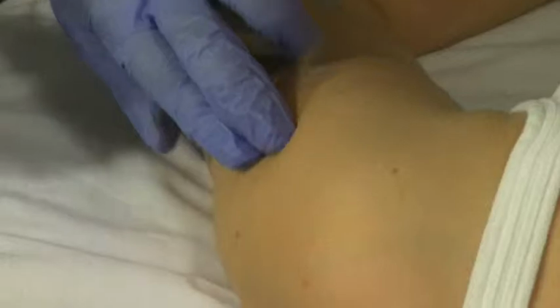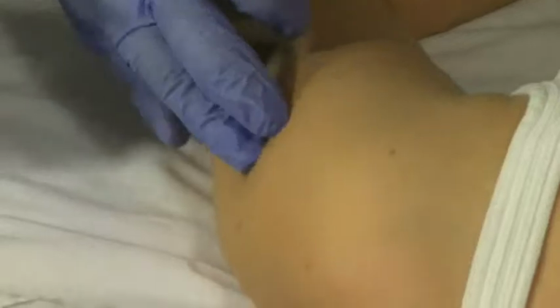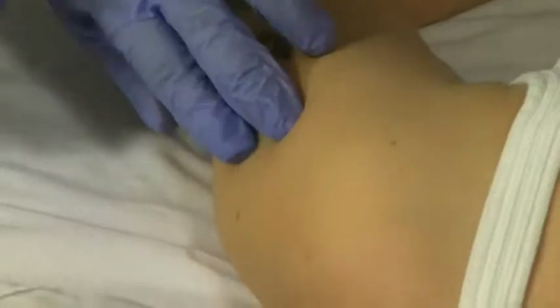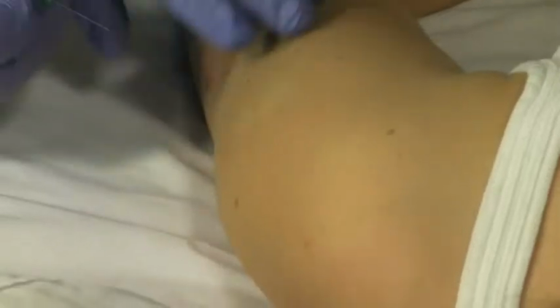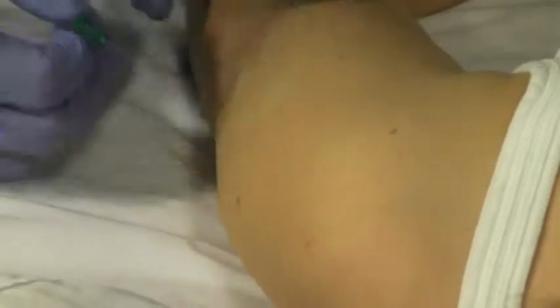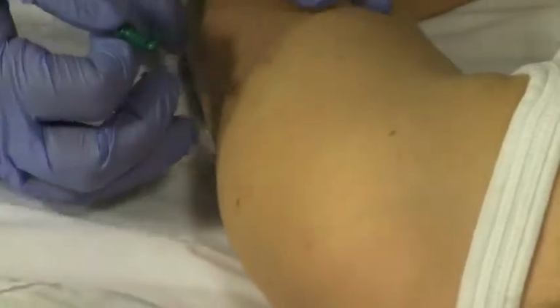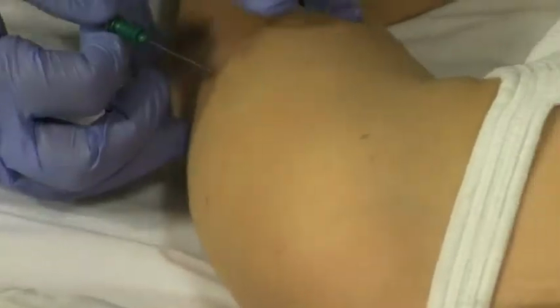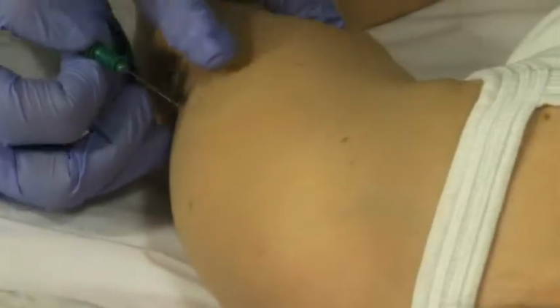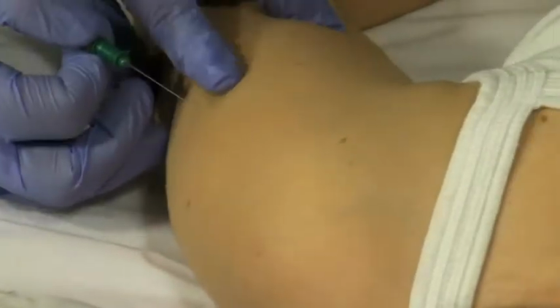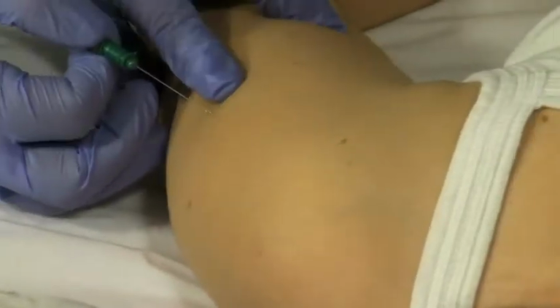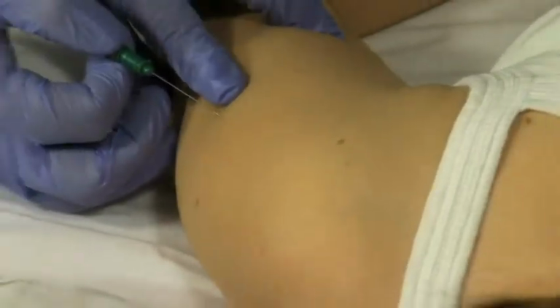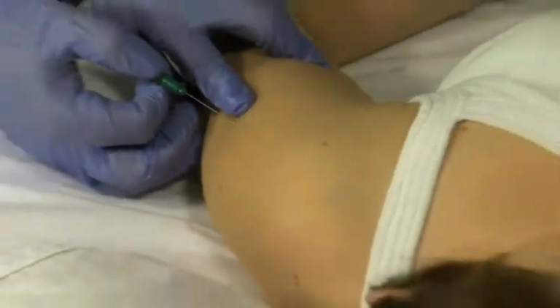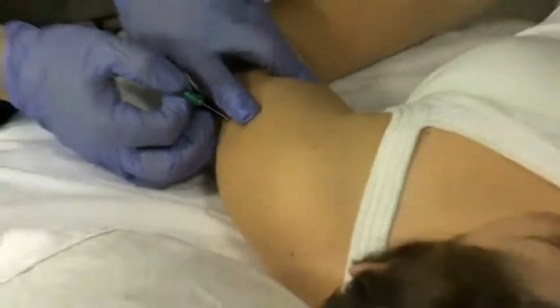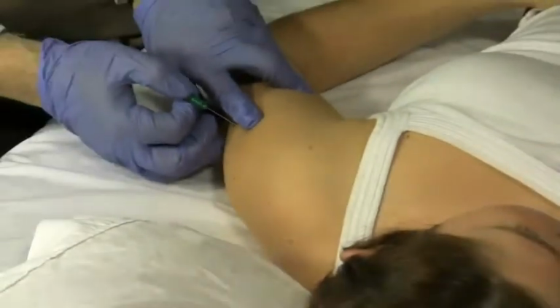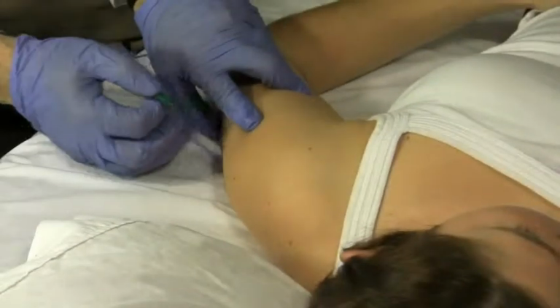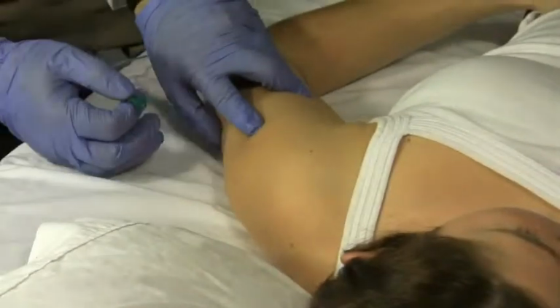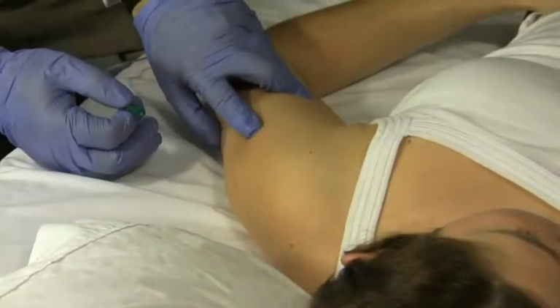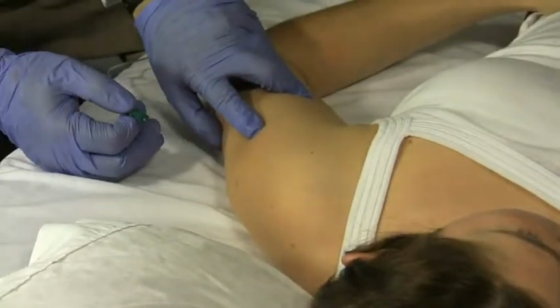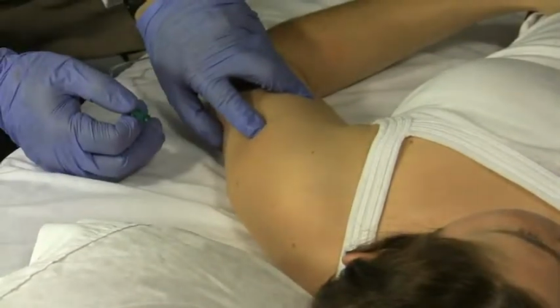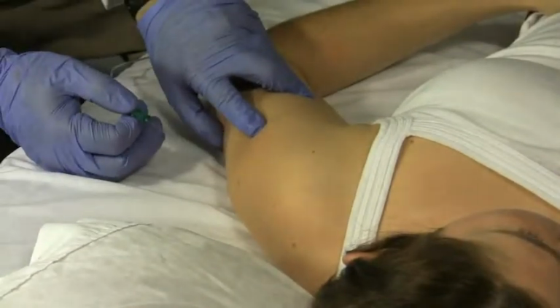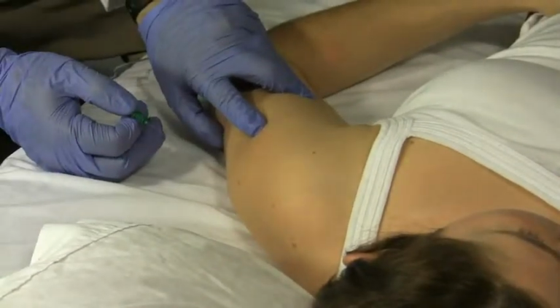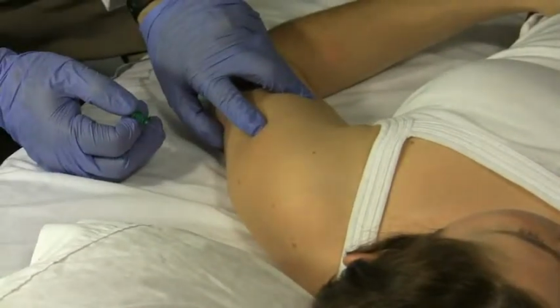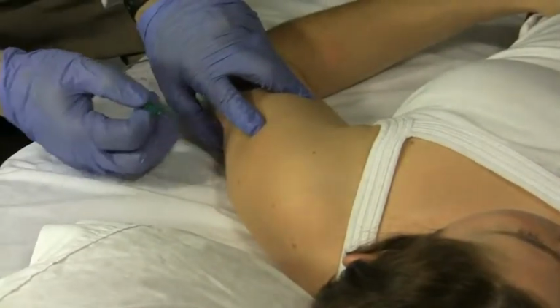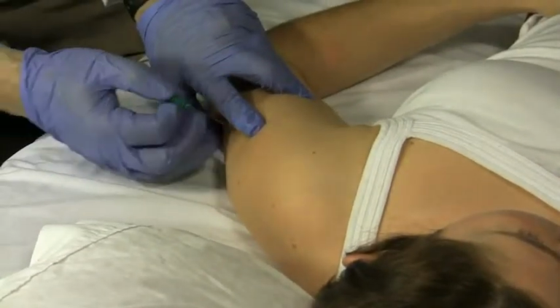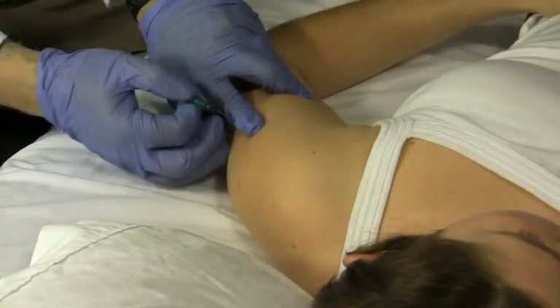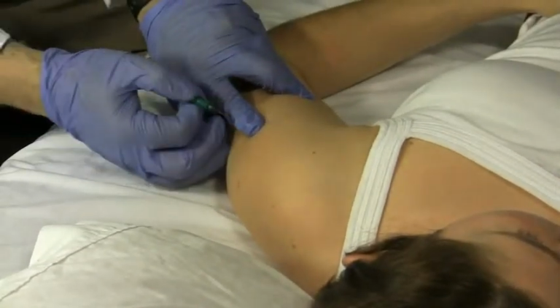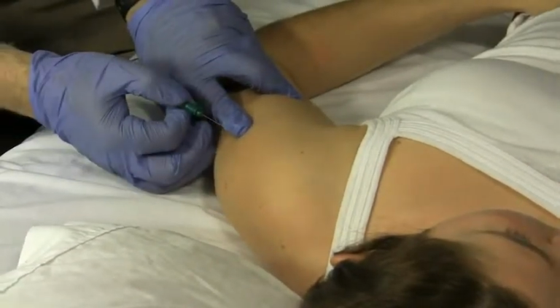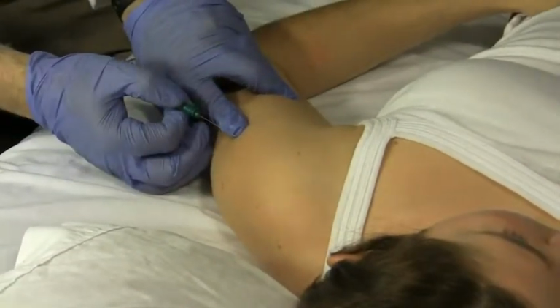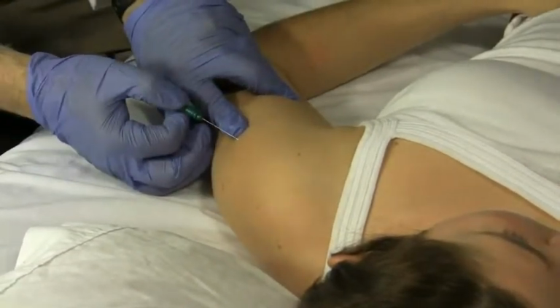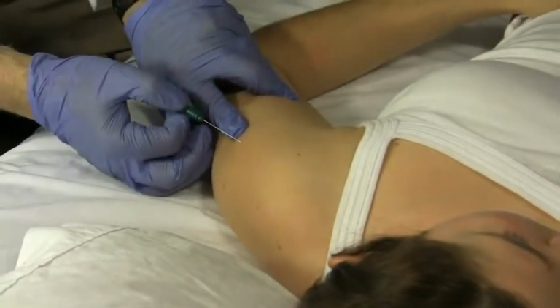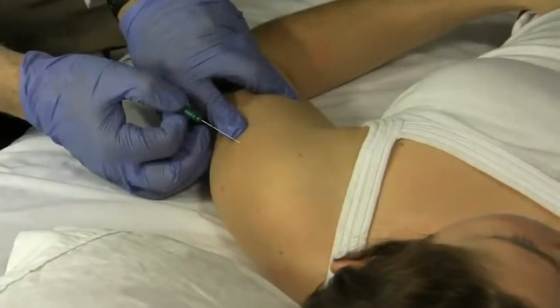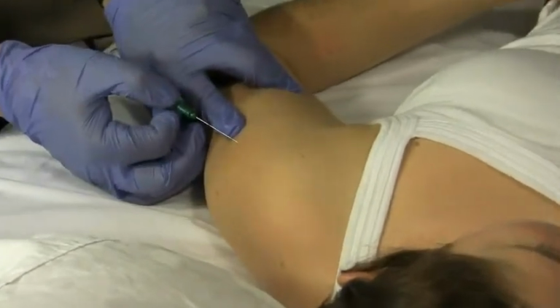The deltoid is right here. It's innervated by the axillary nerve, and it's C5-6 innervated.